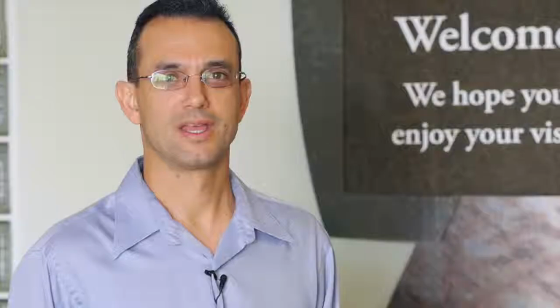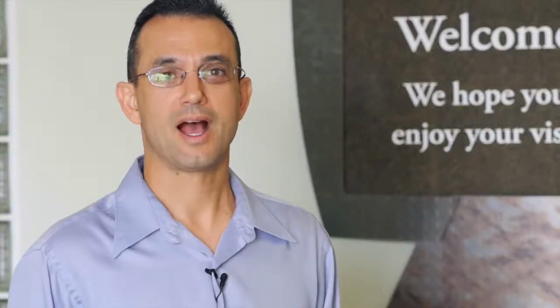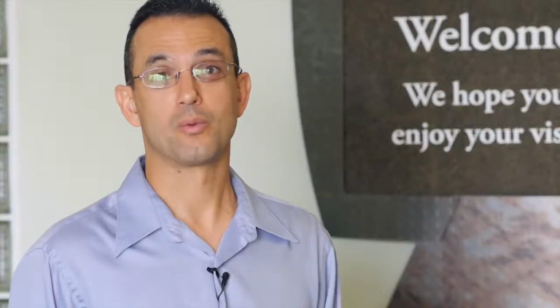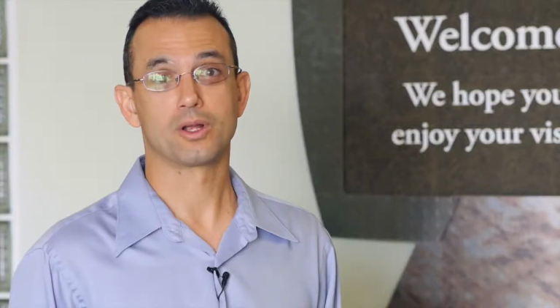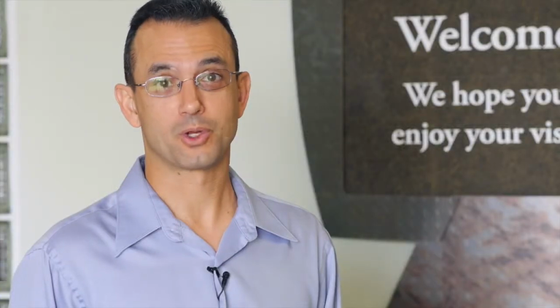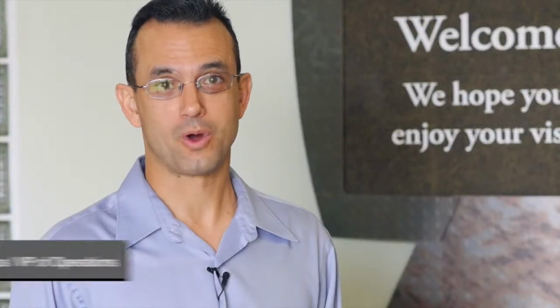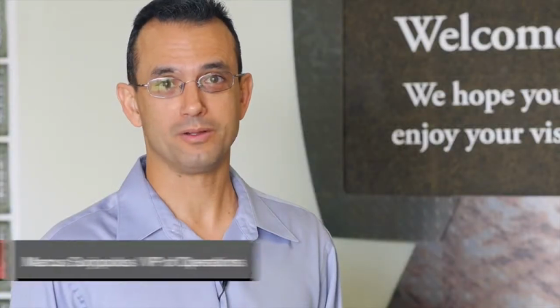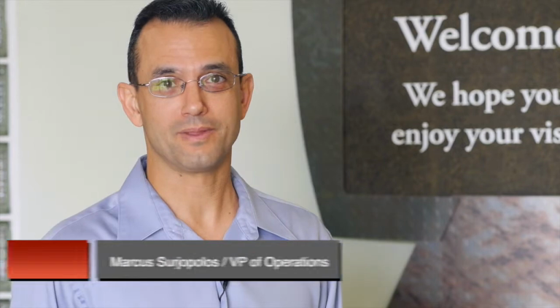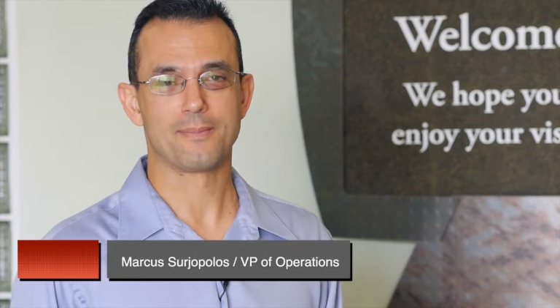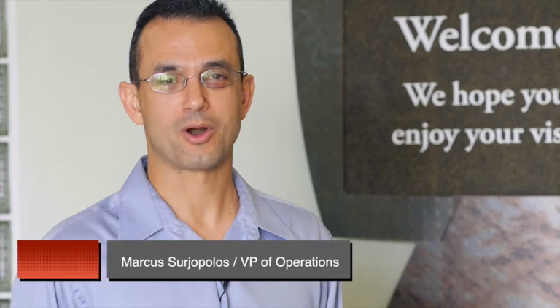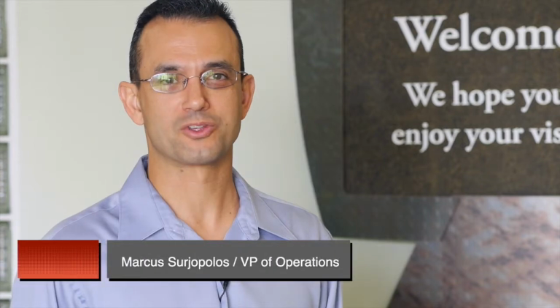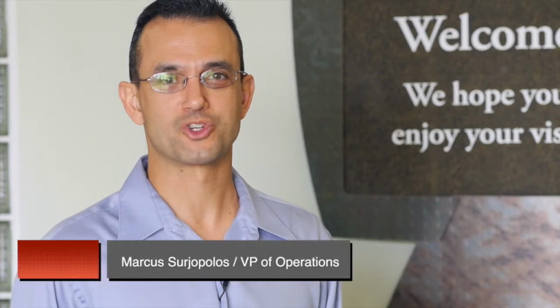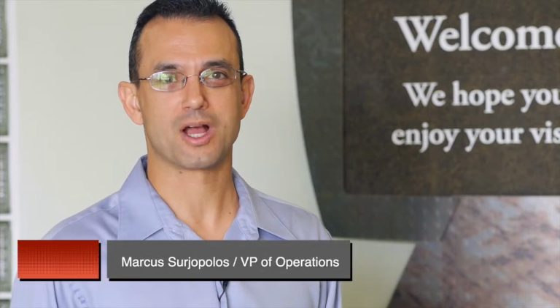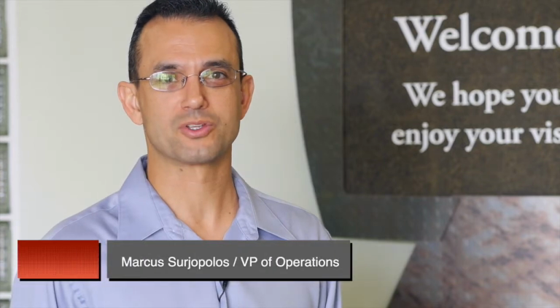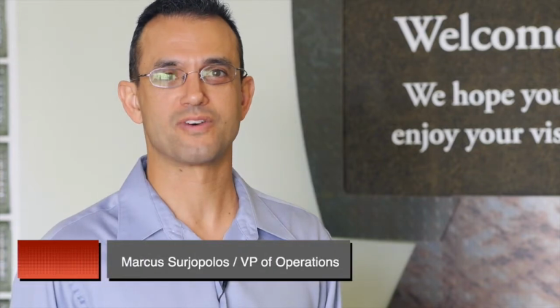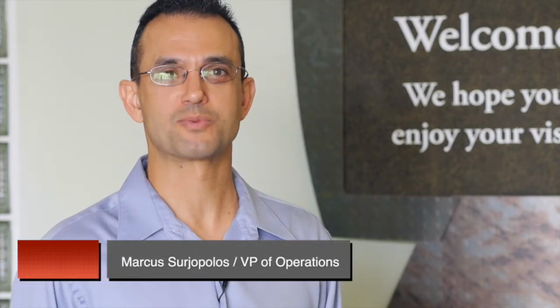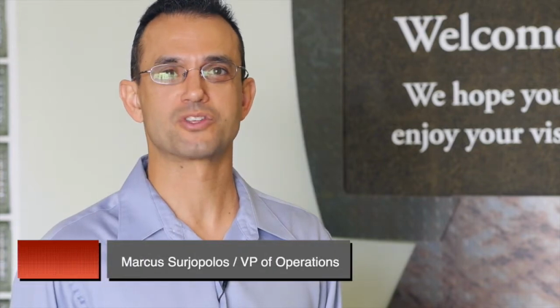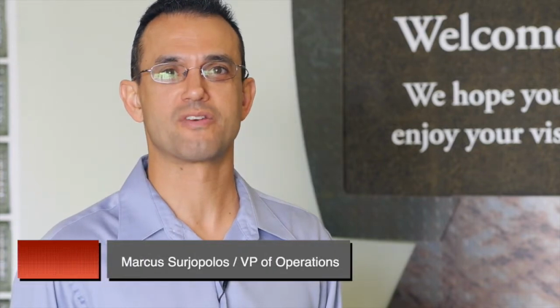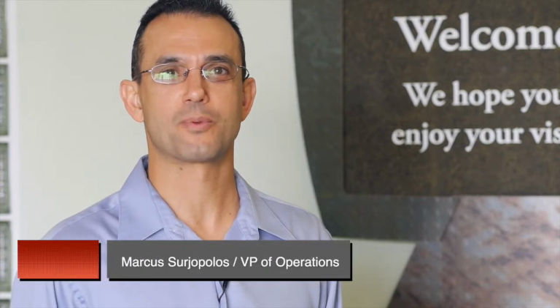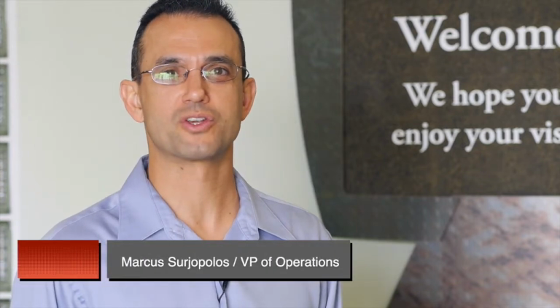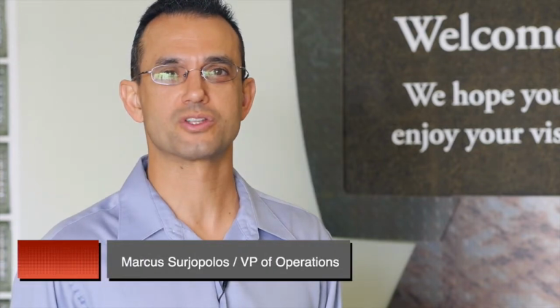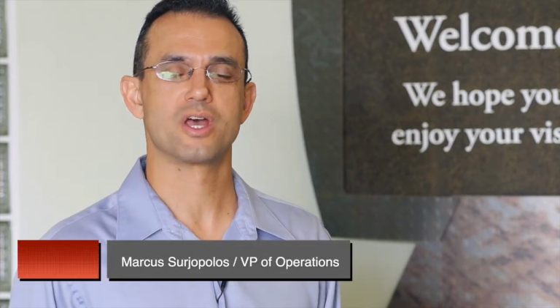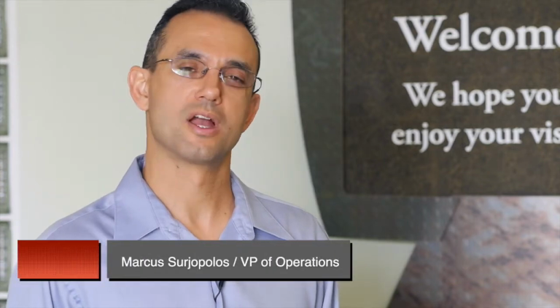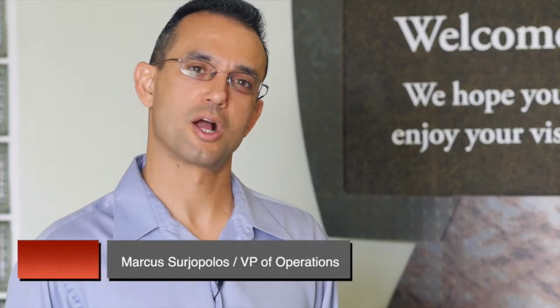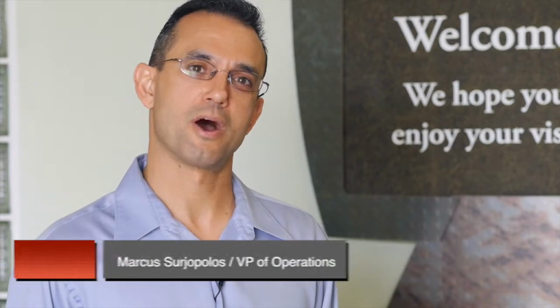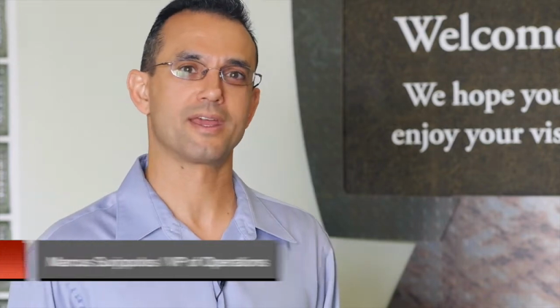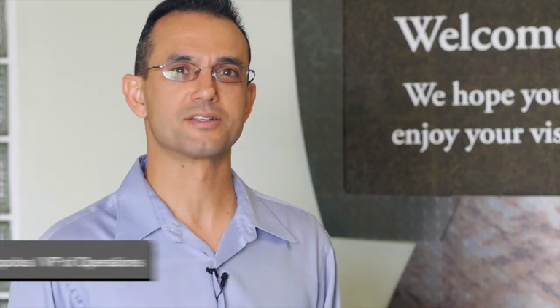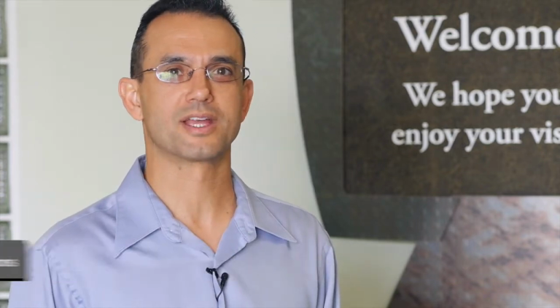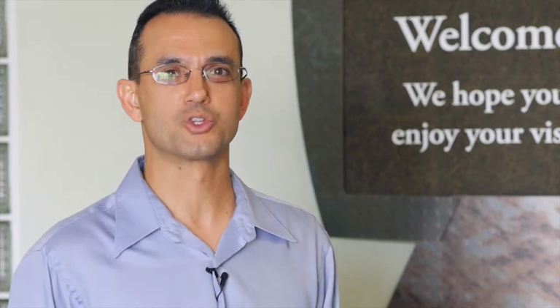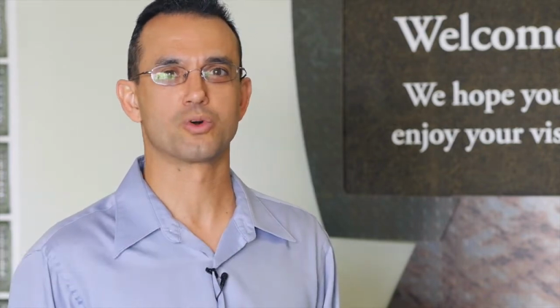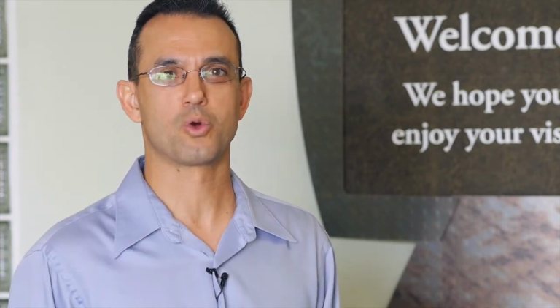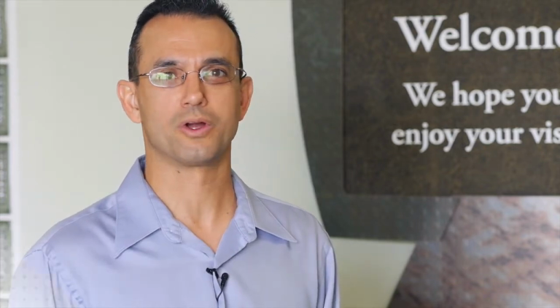Hi, welcome to COIL. I'm Marcus Erjopoulos, Vice President of Operations. Come on in, let's take a tour of COIL.